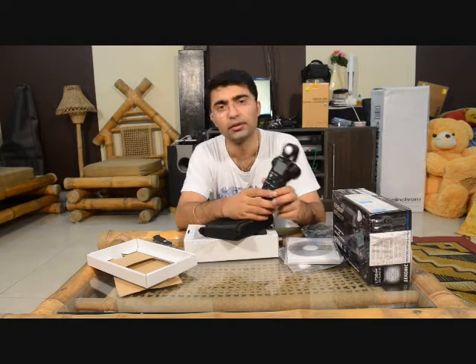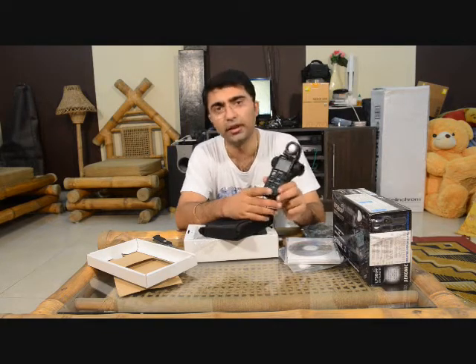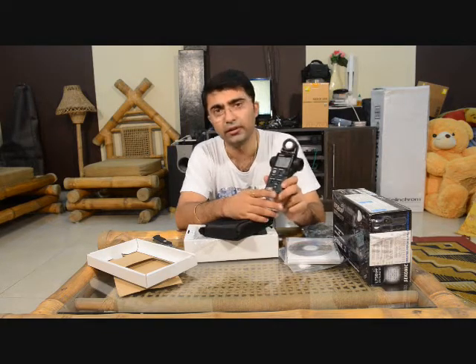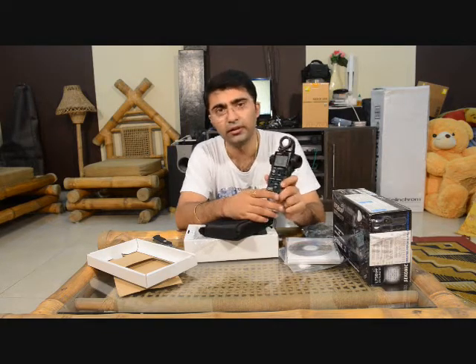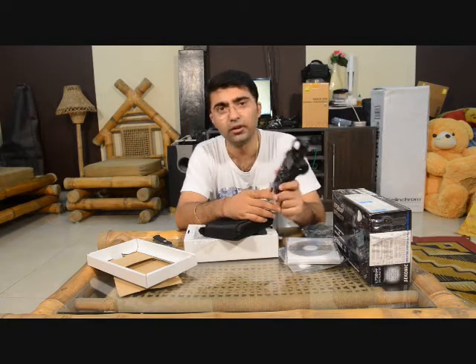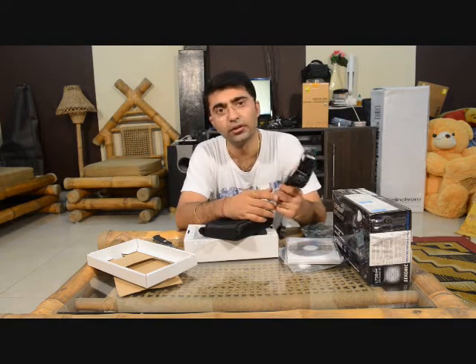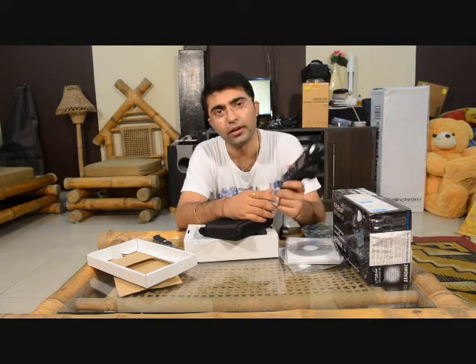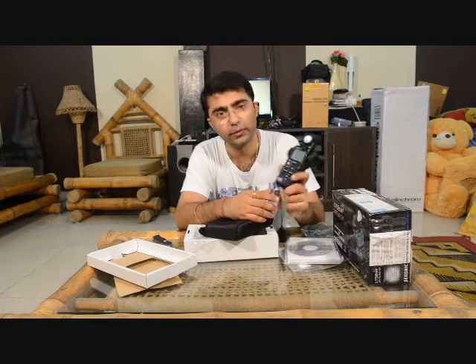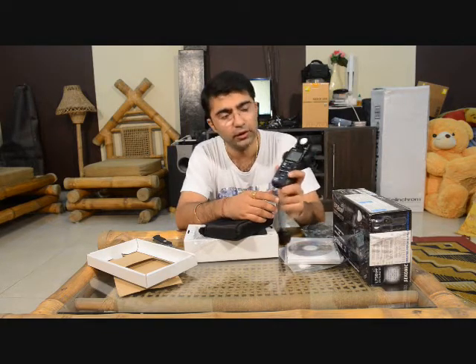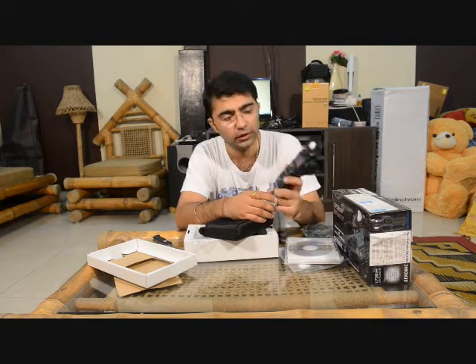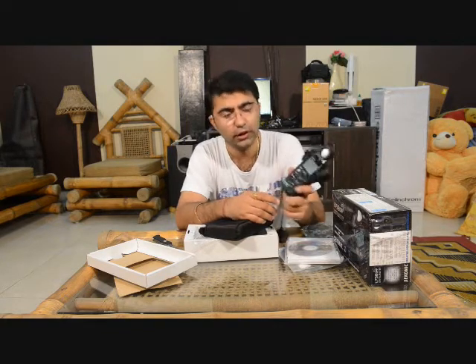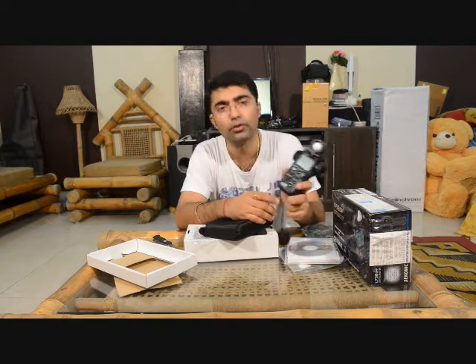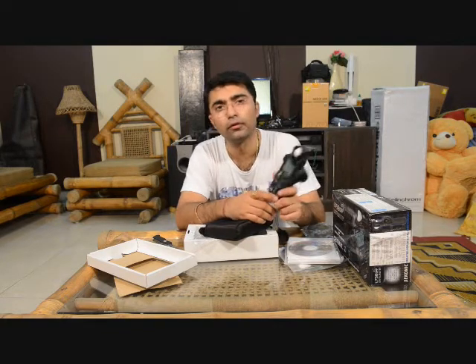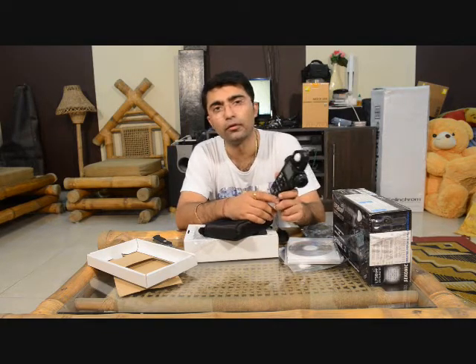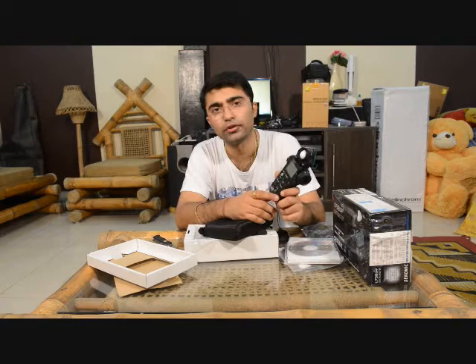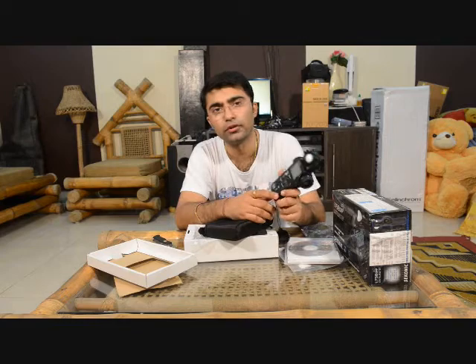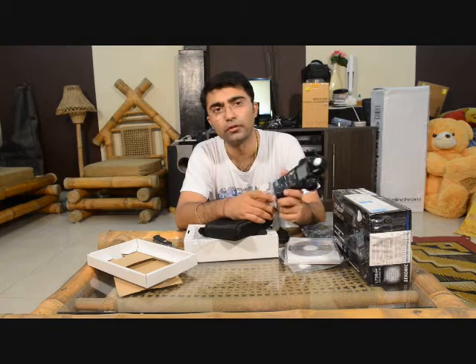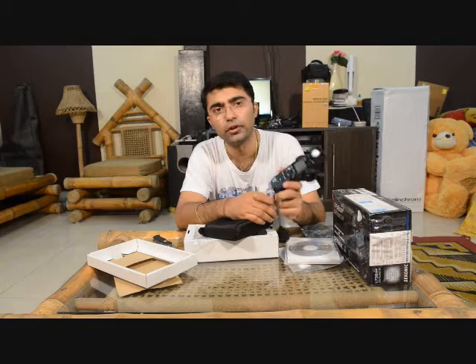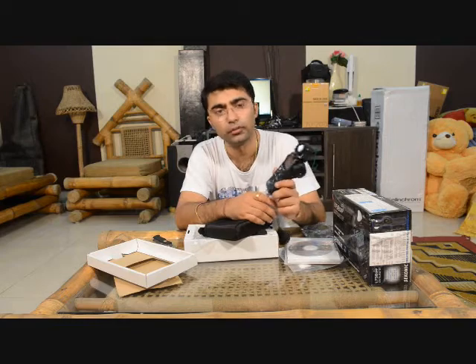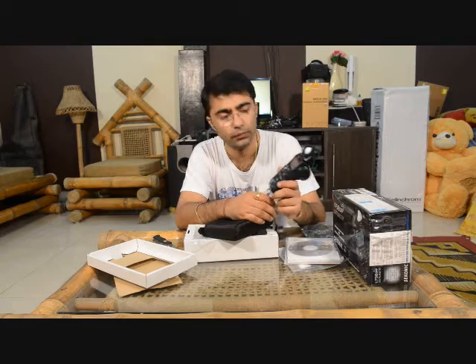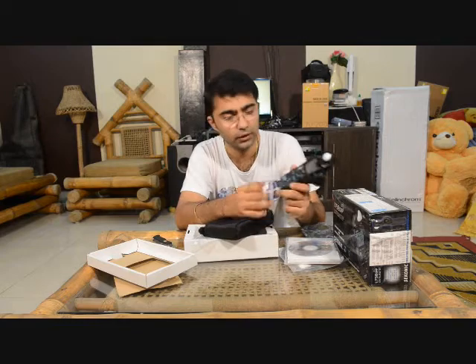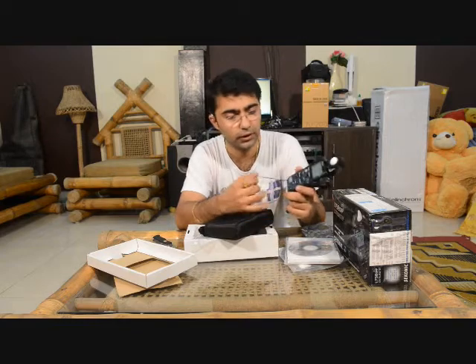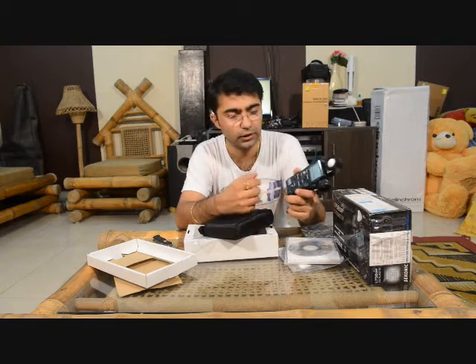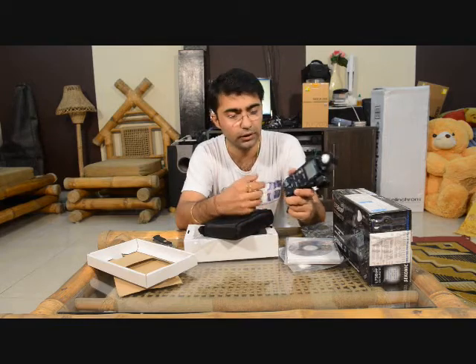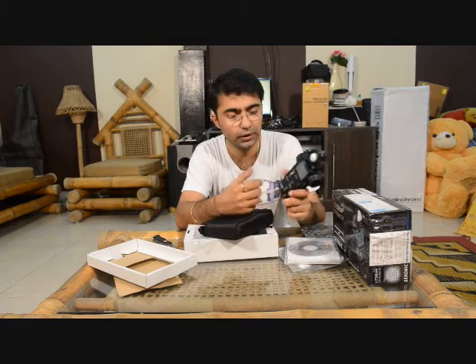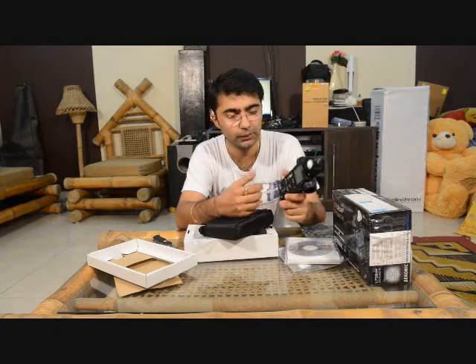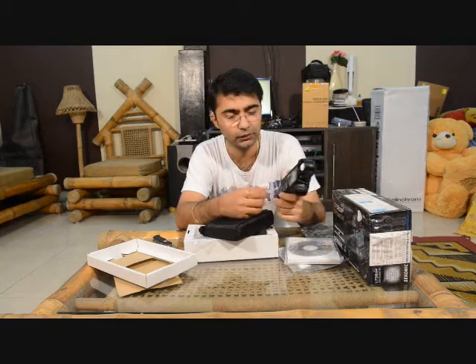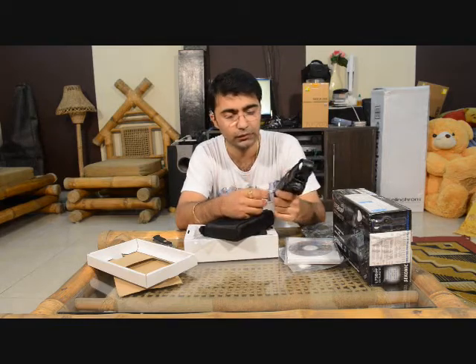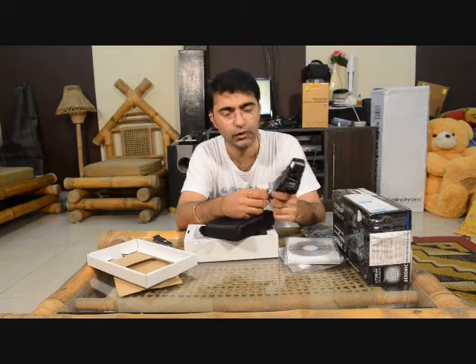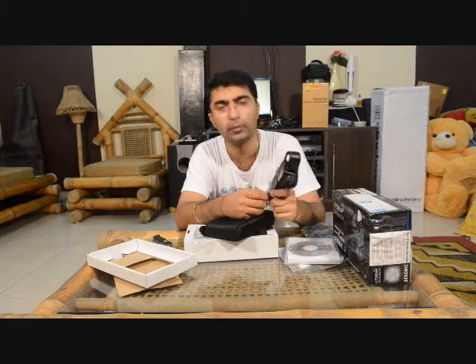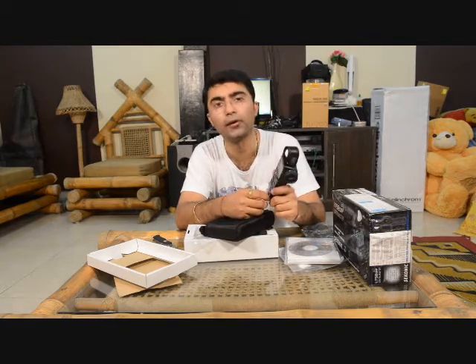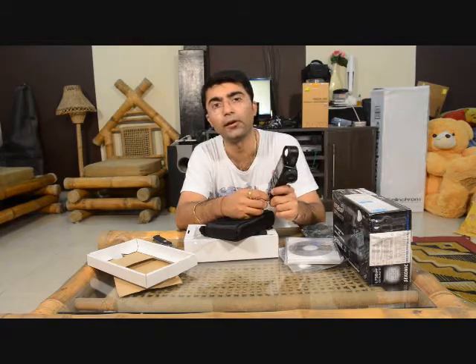That is it on the light meter. Thanks all for watching this video and happy clicking!